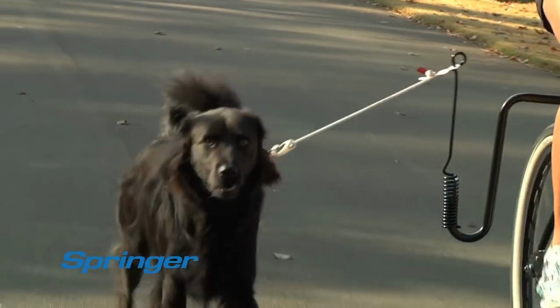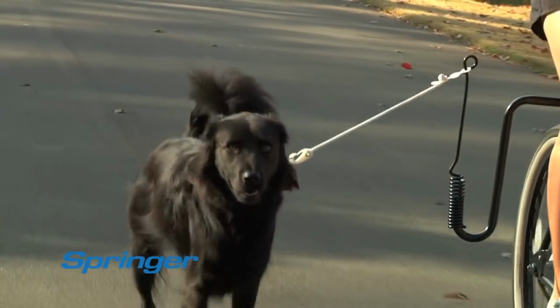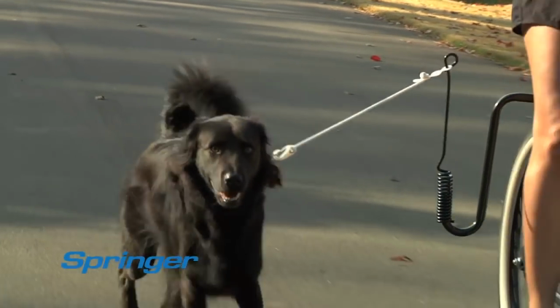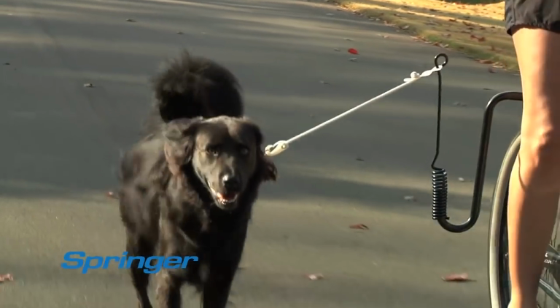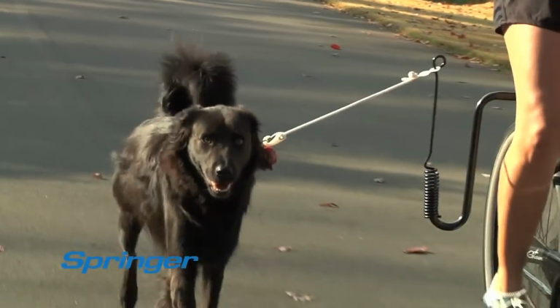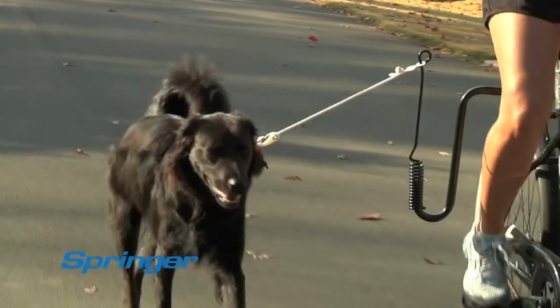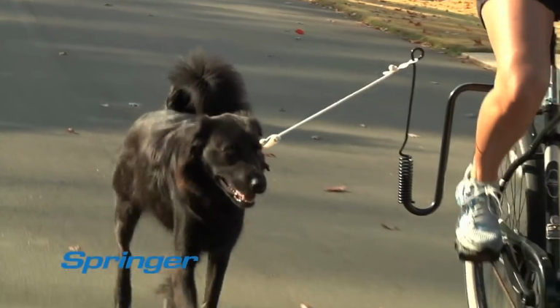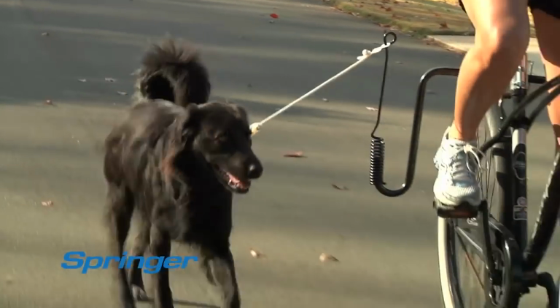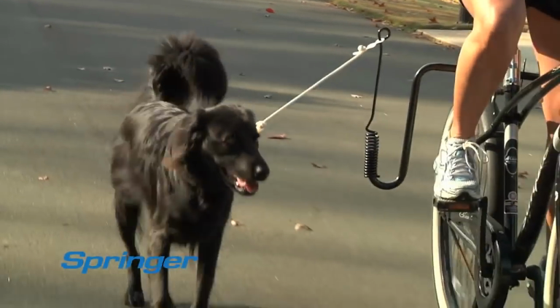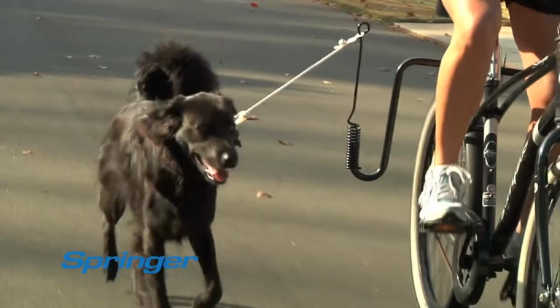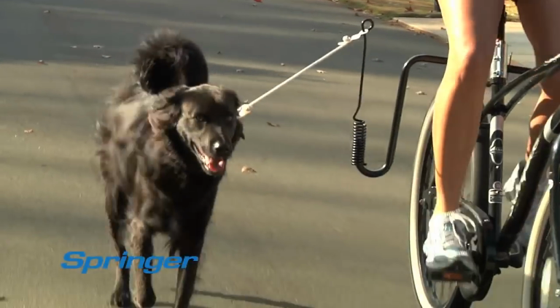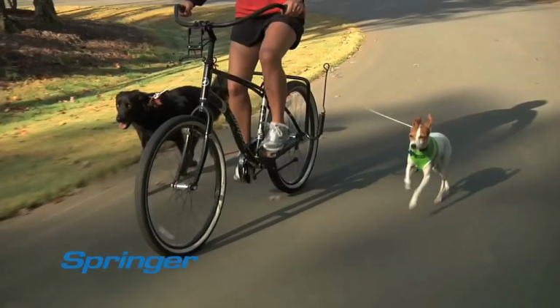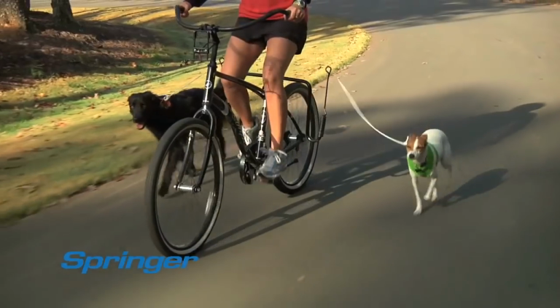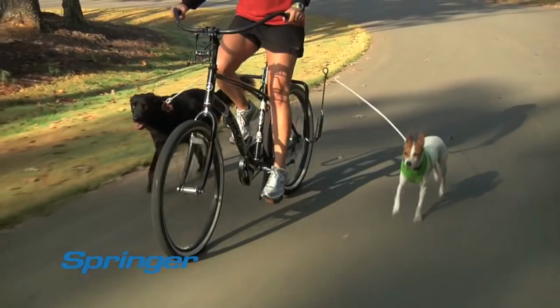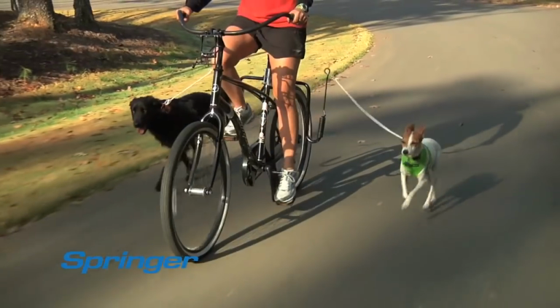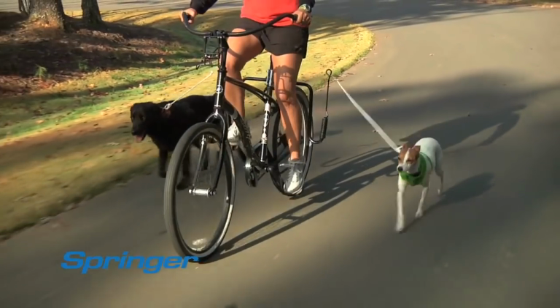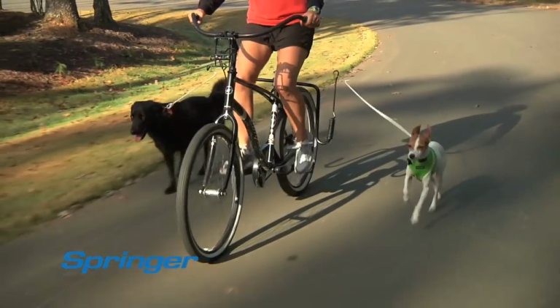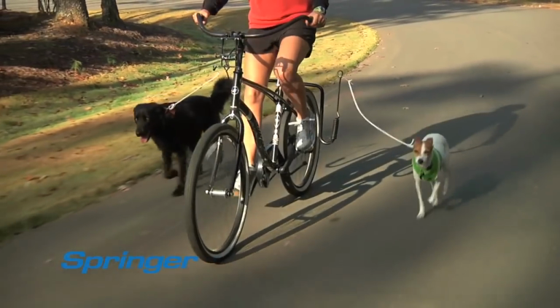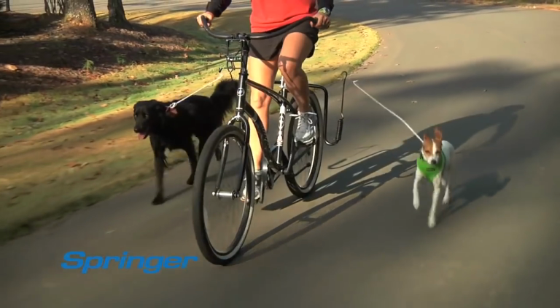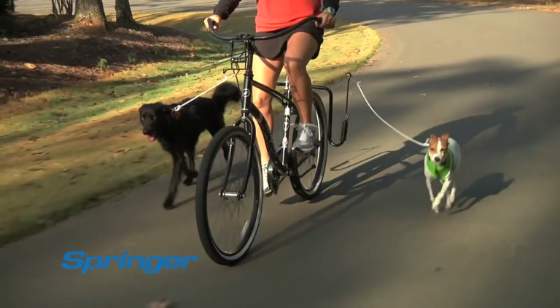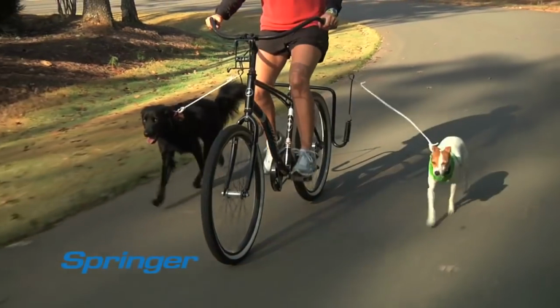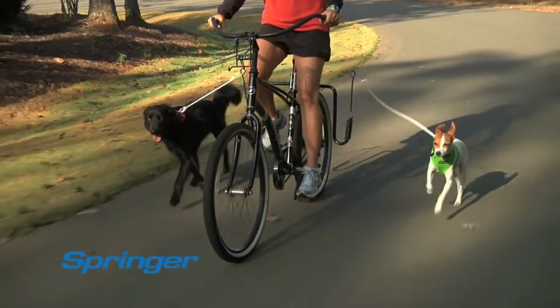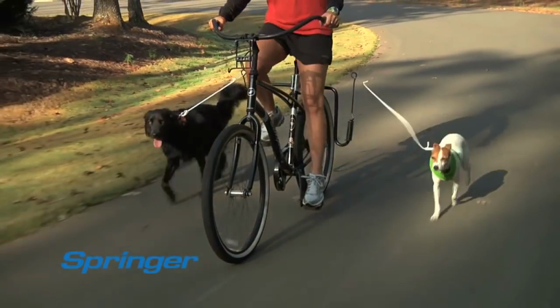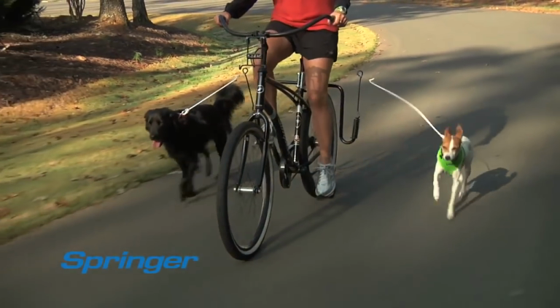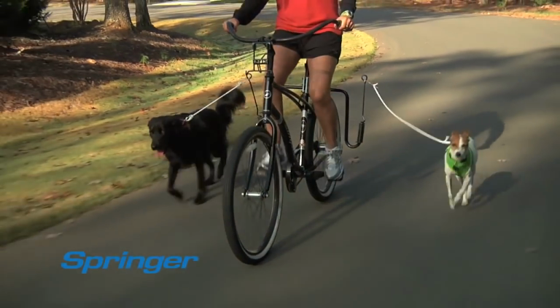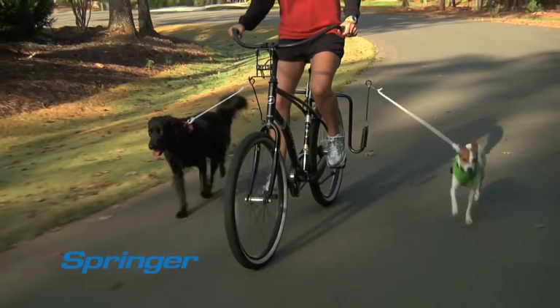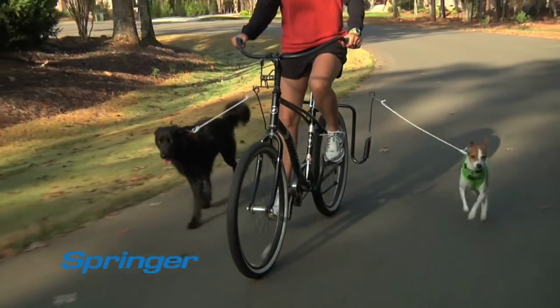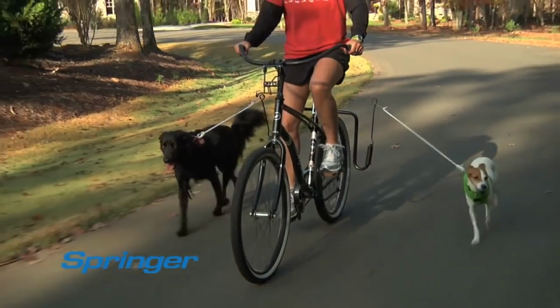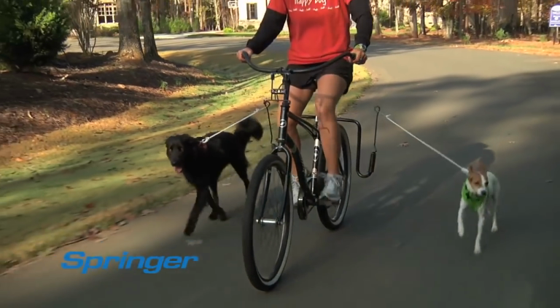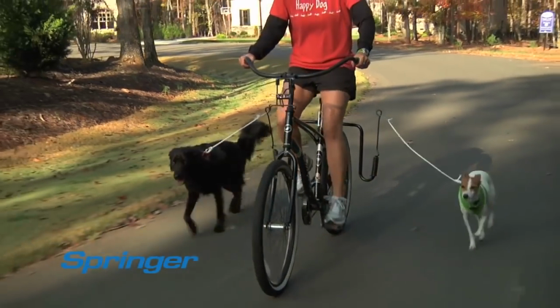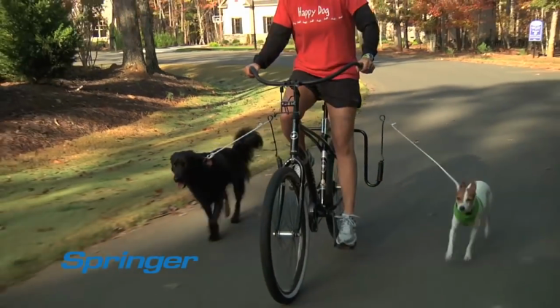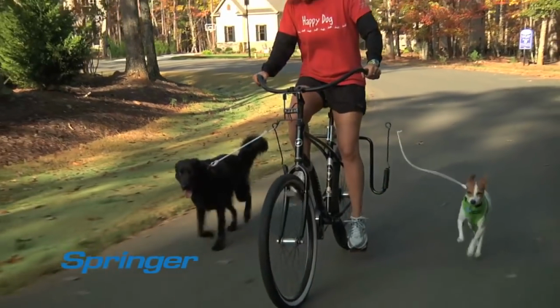Never enough hours in the day? Now you can walk your dog and get your exercise at the same time.